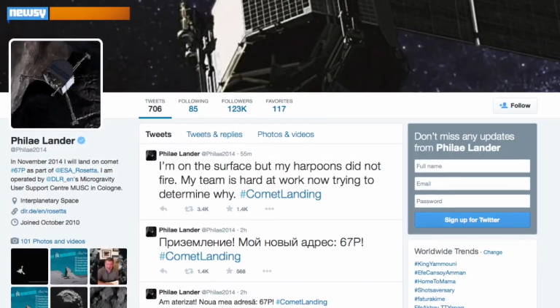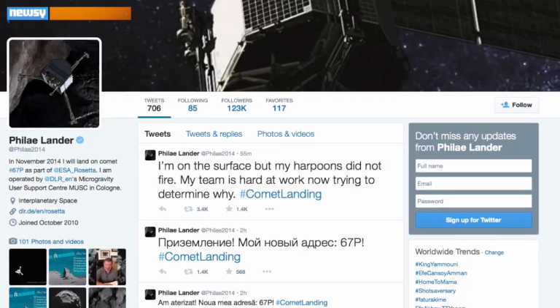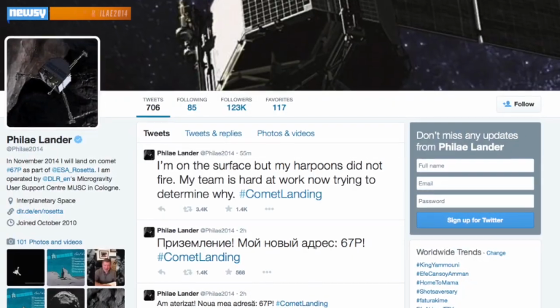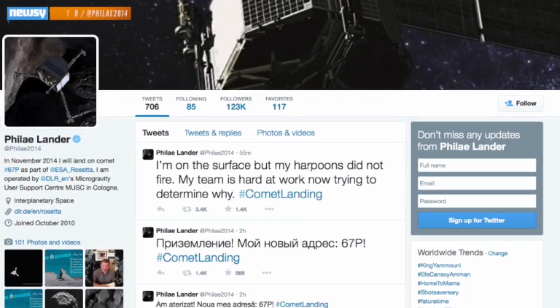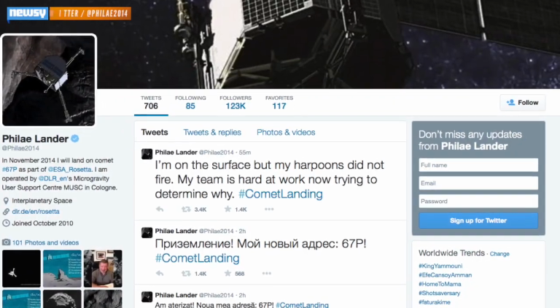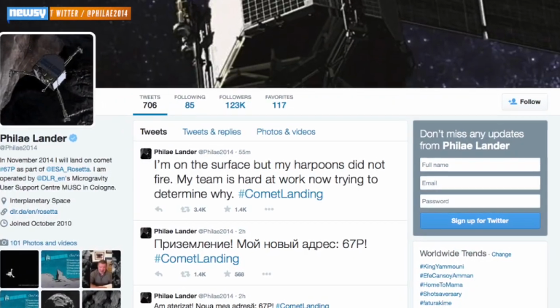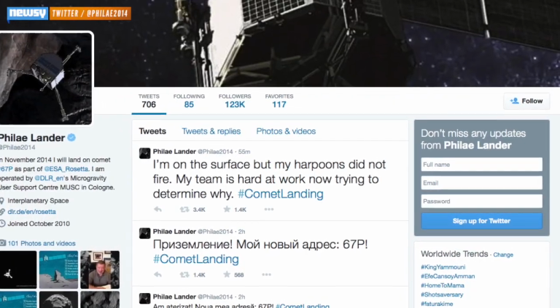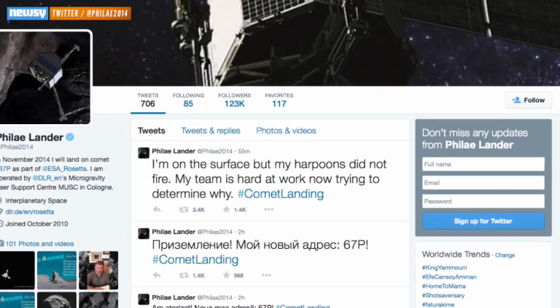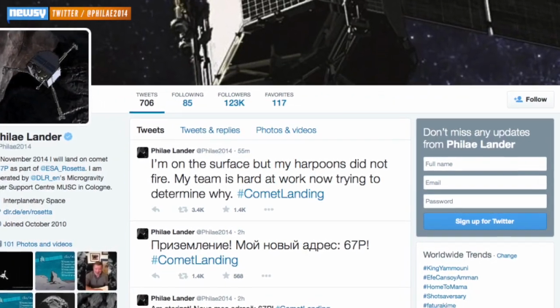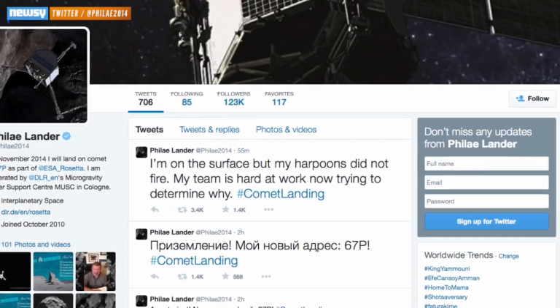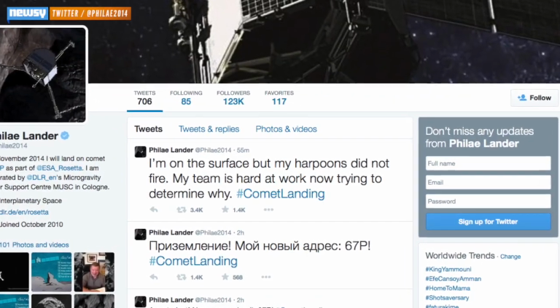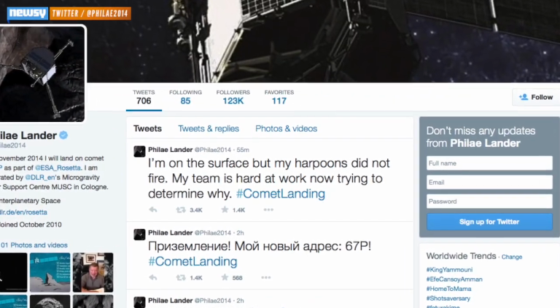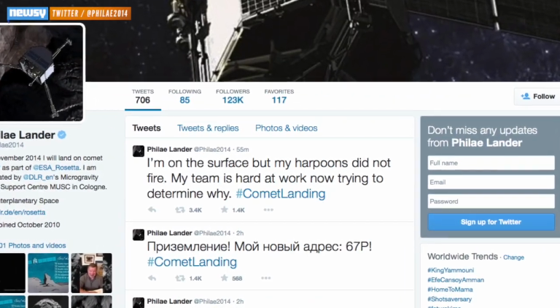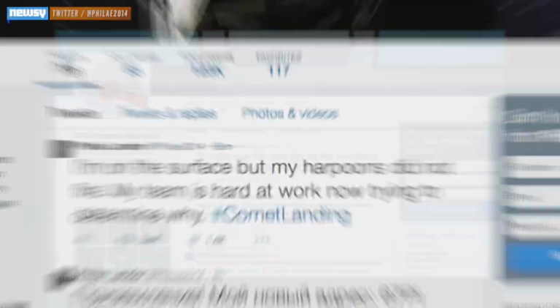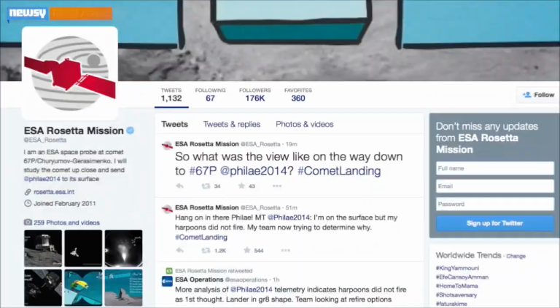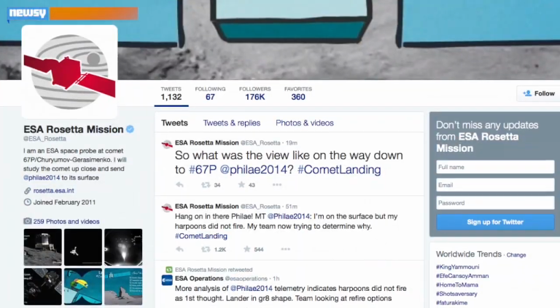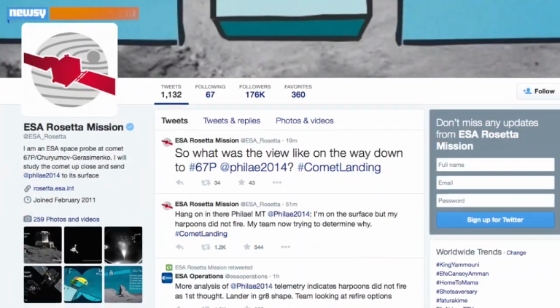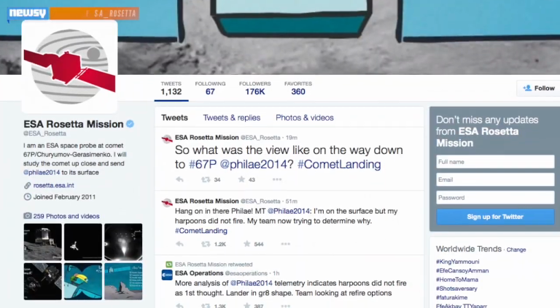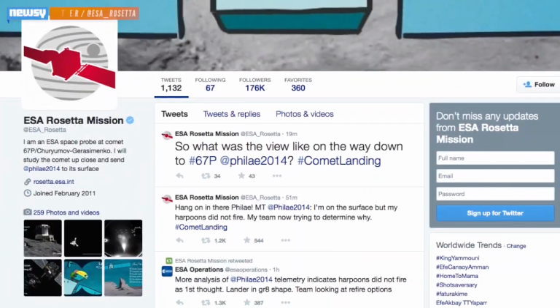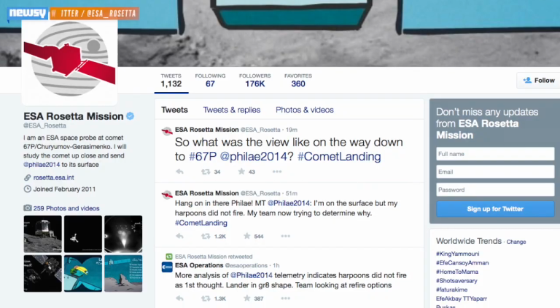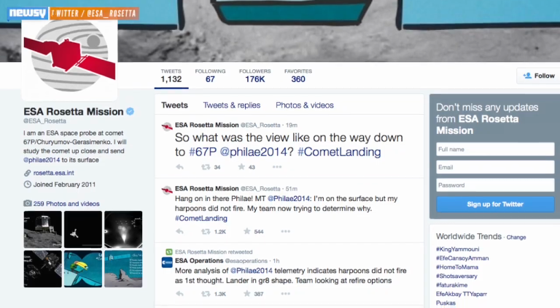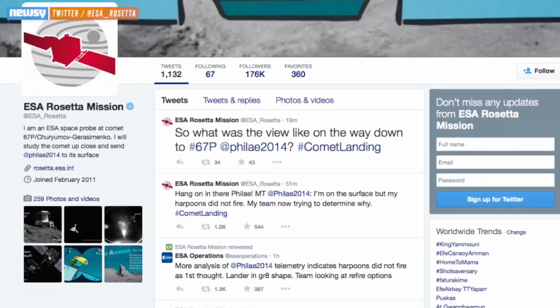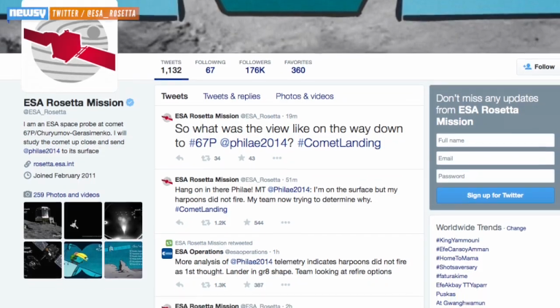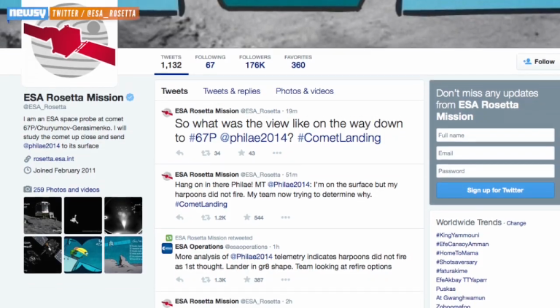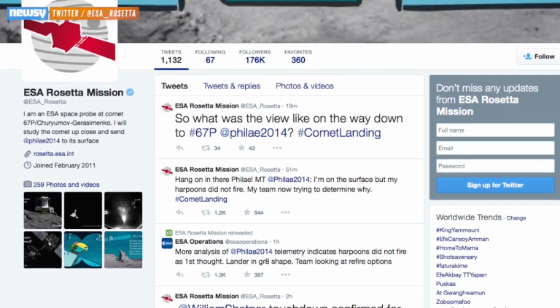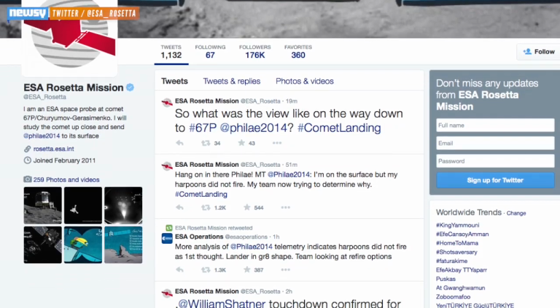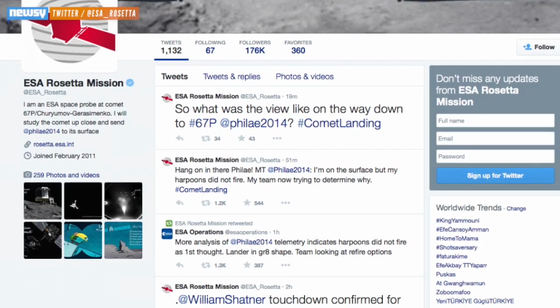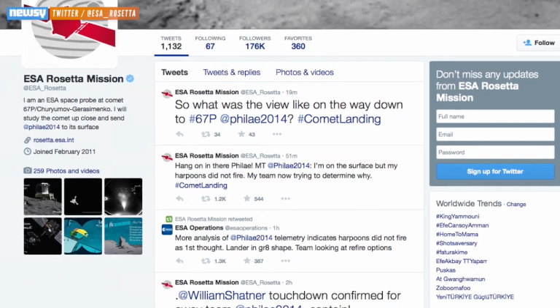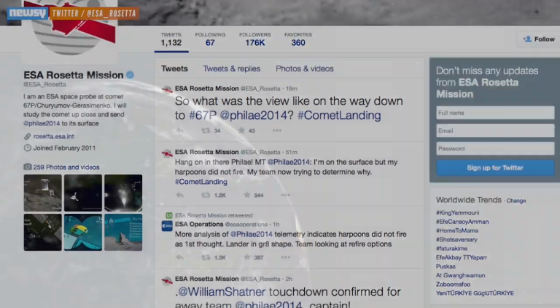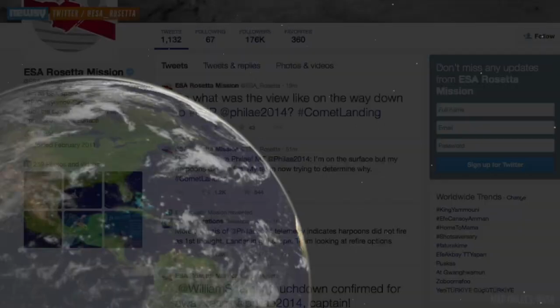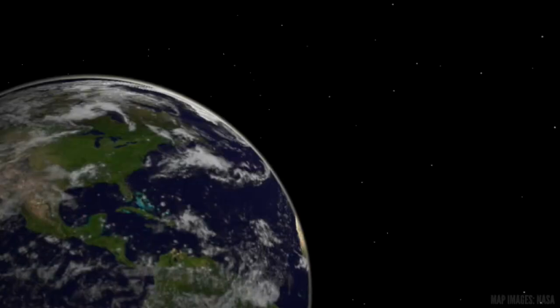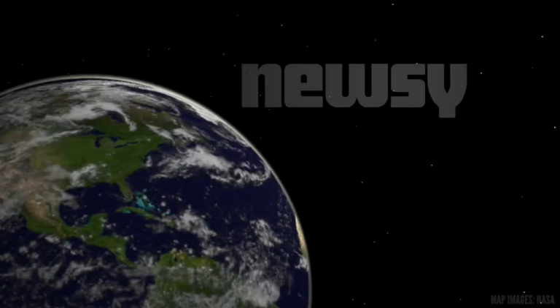You can follow along on ESA's blog and on Twitter, where it's running profiles for both Philae and Rosetta in orbit.